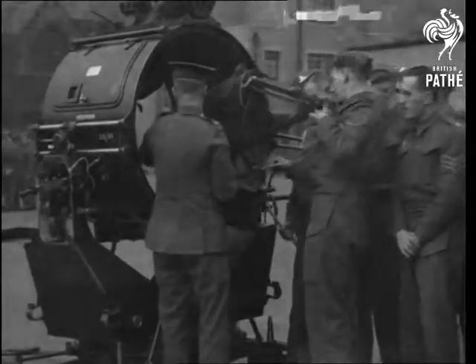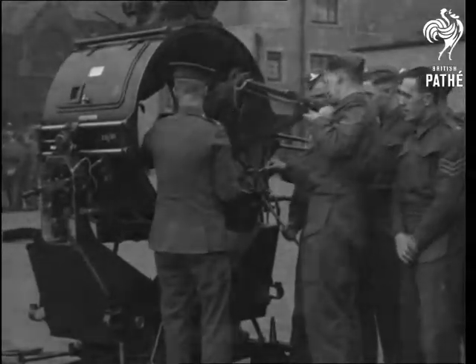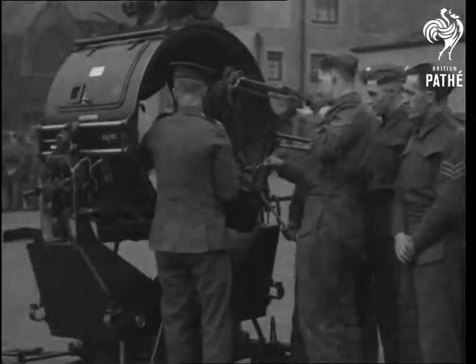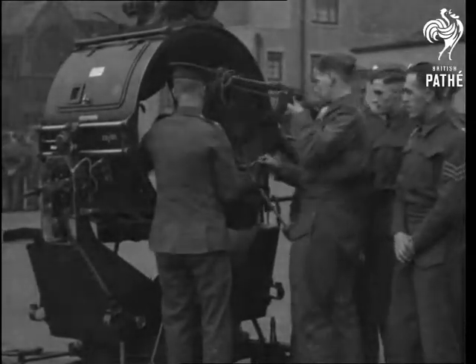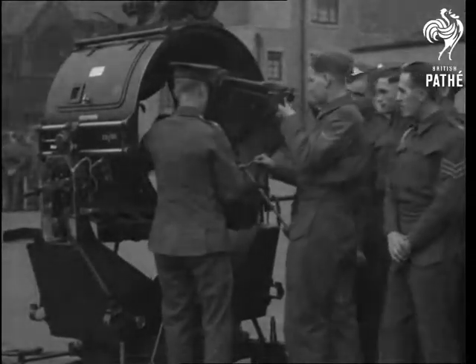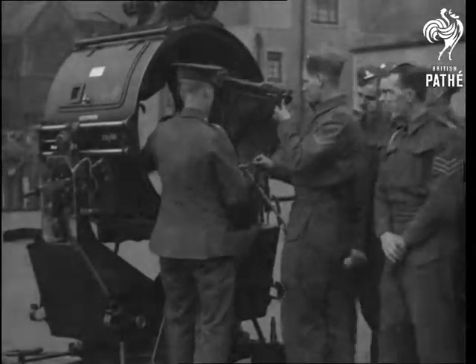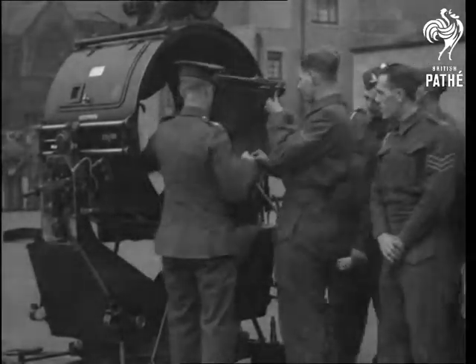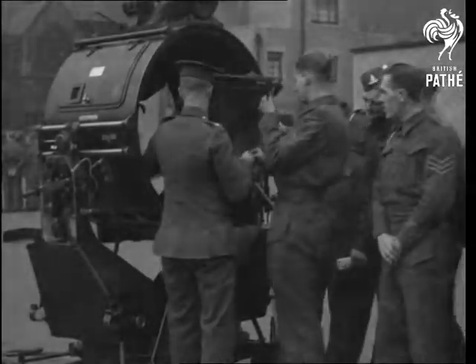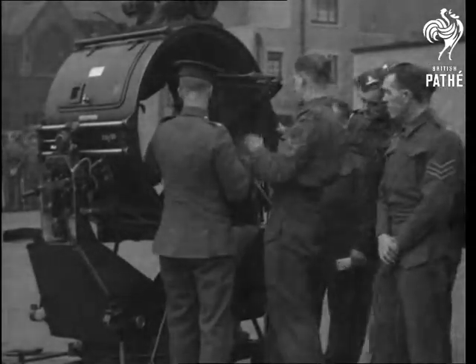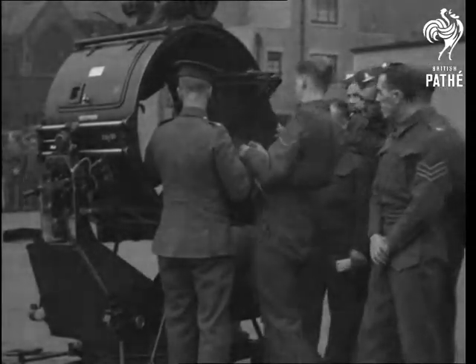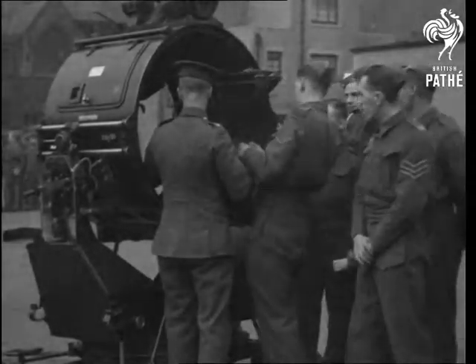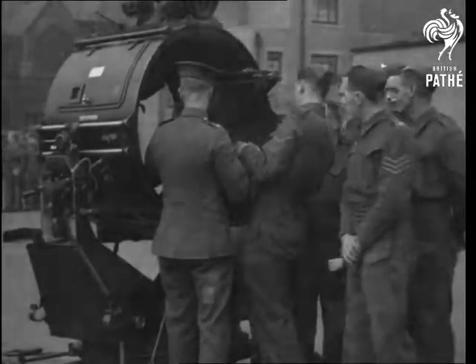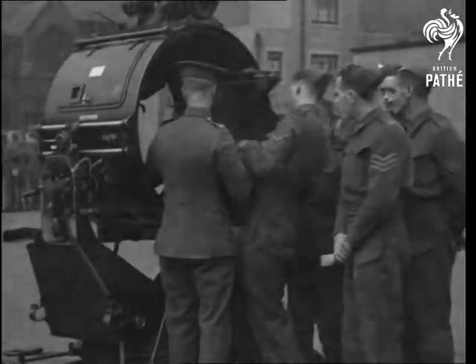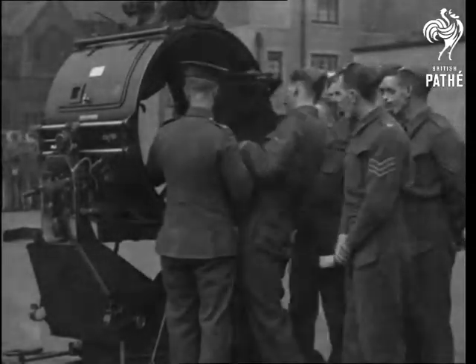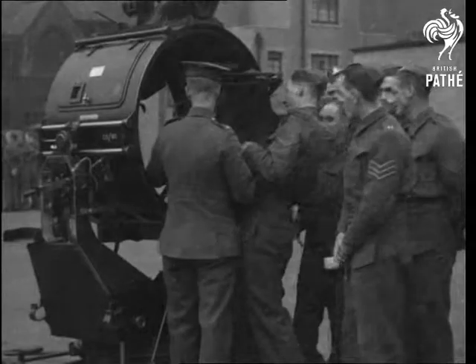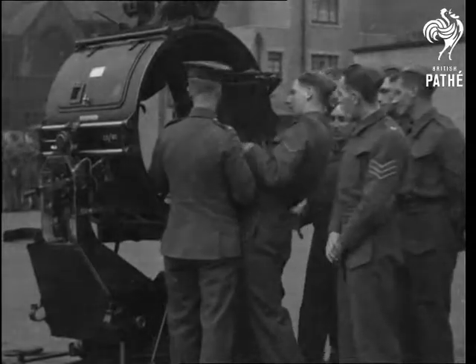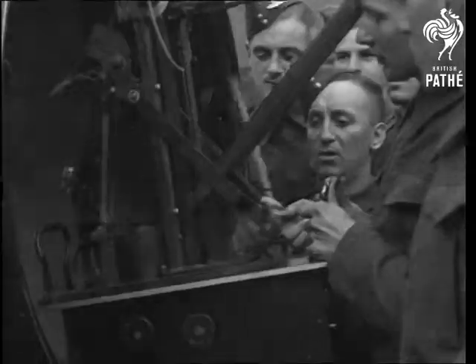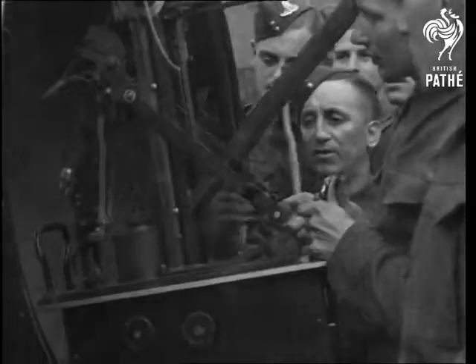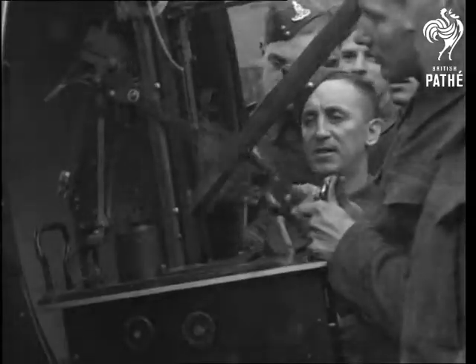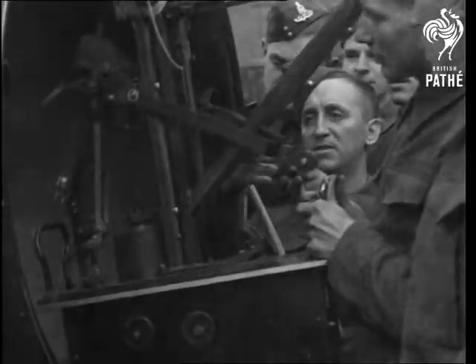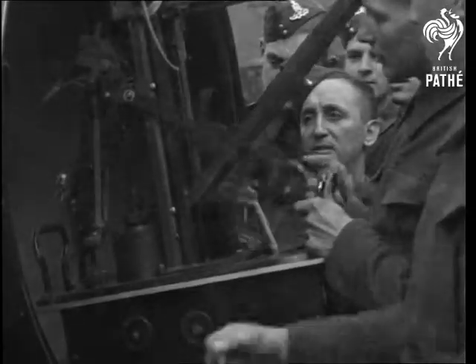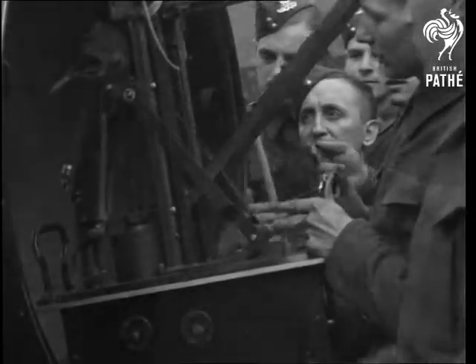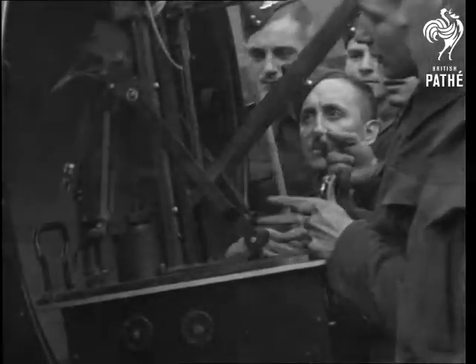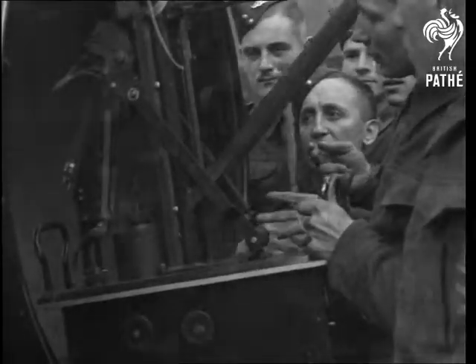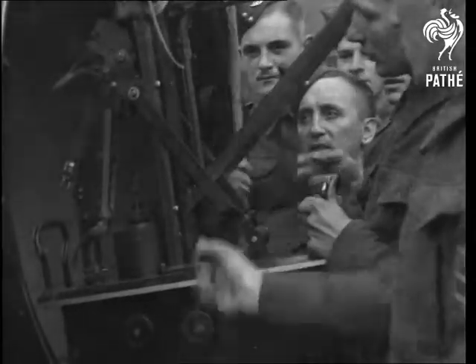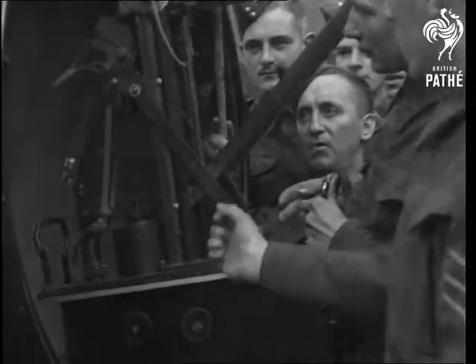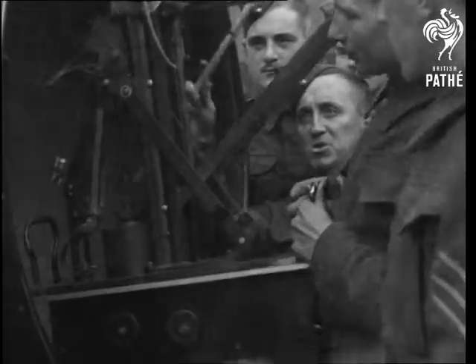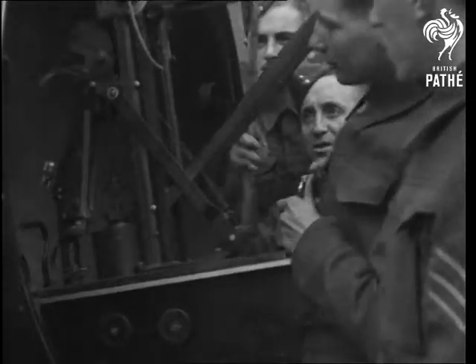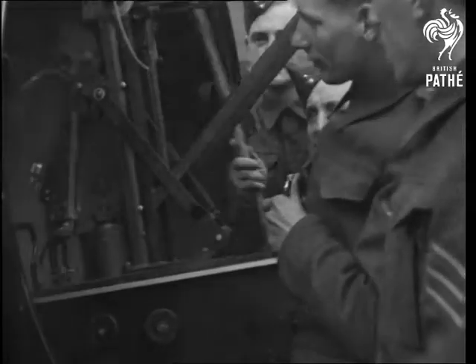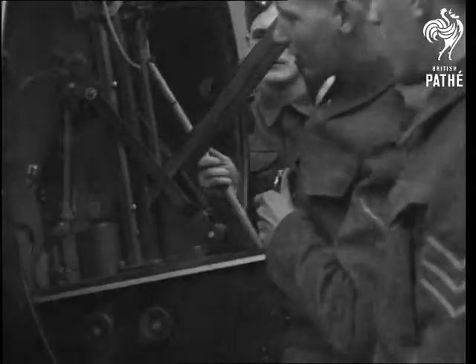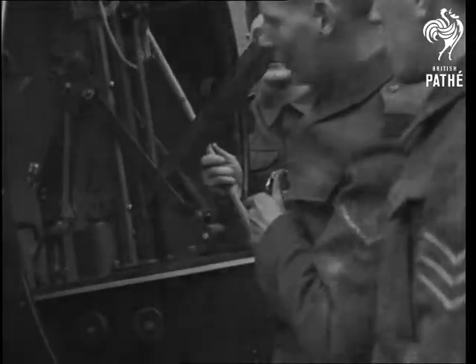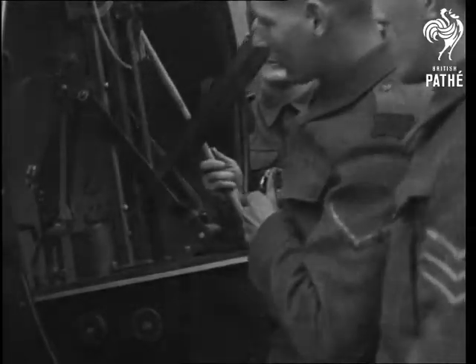The powerful arc lamp is fitted into the projector. The current is produced by a generator that's as portable as the rest of the equipment.